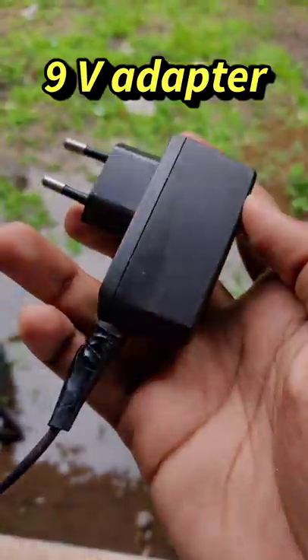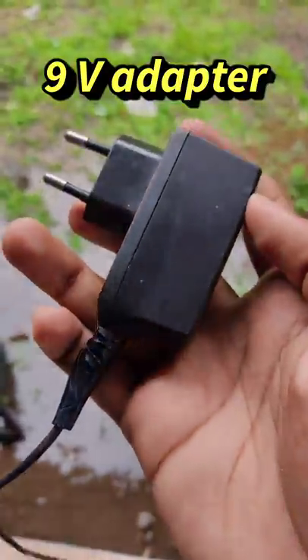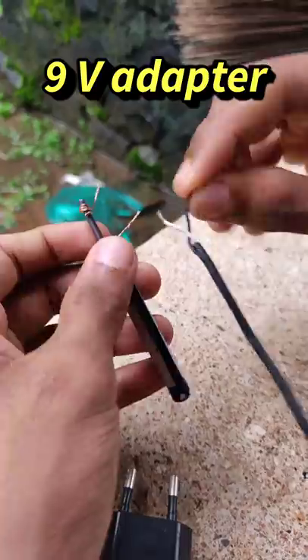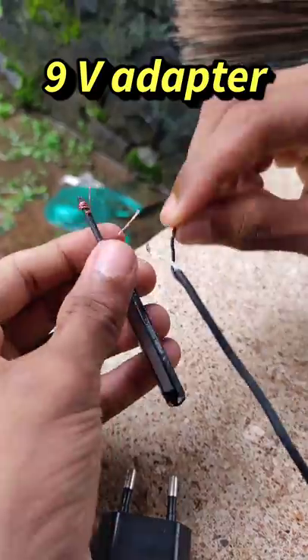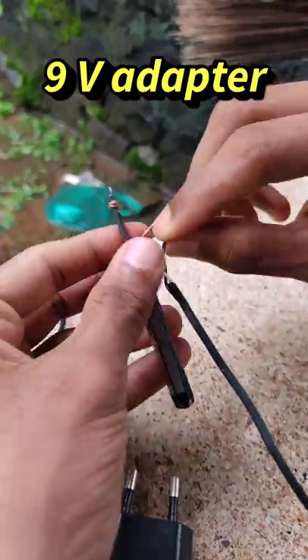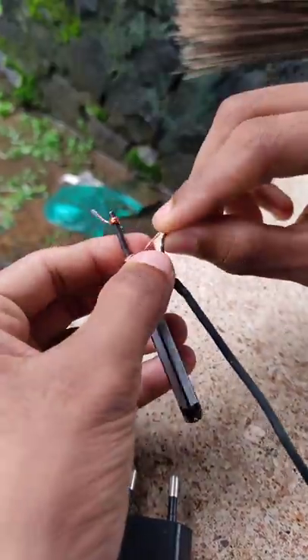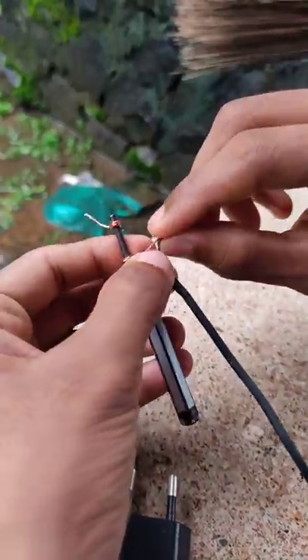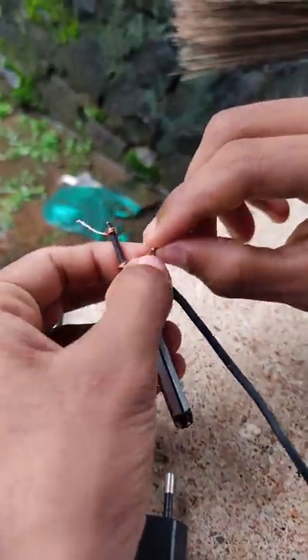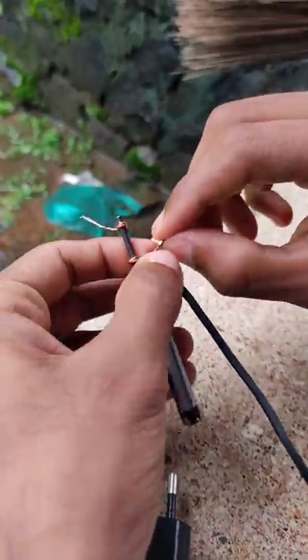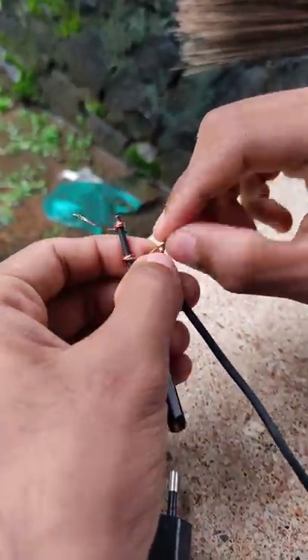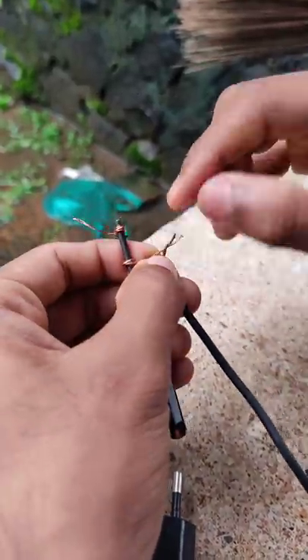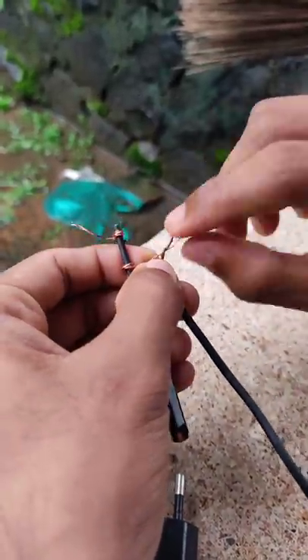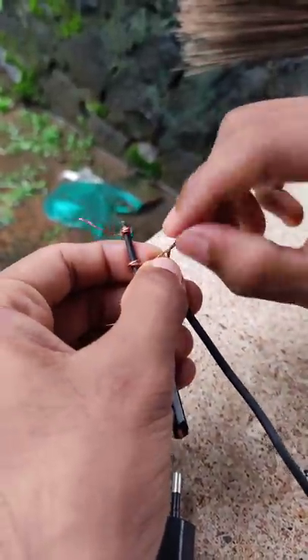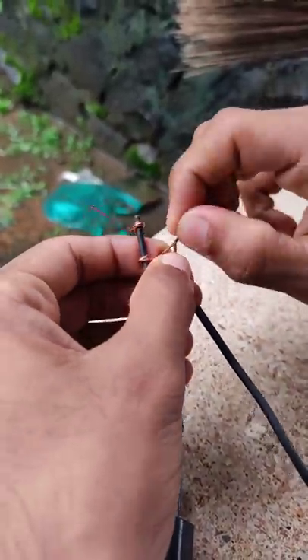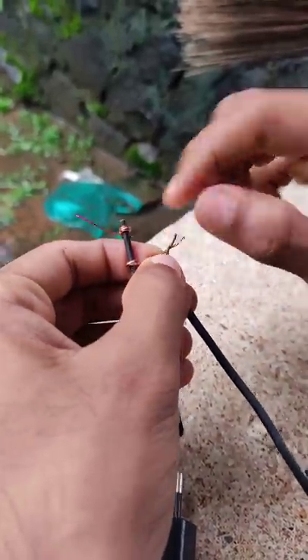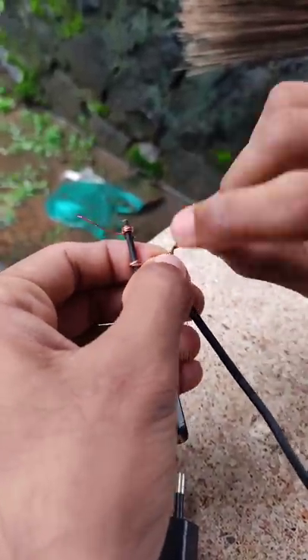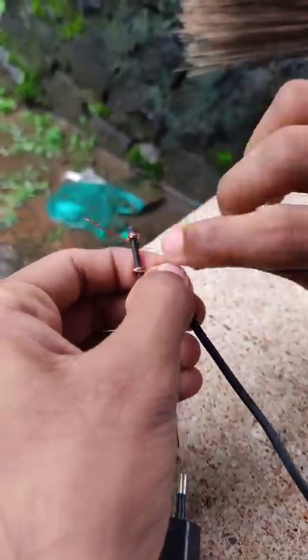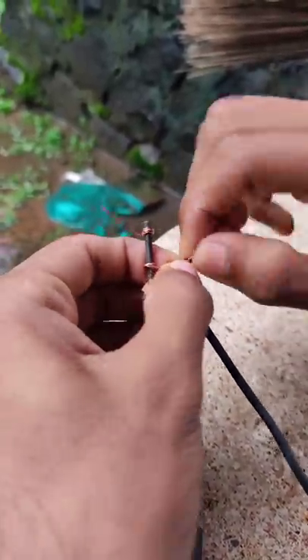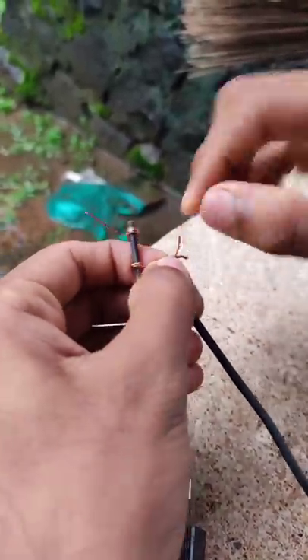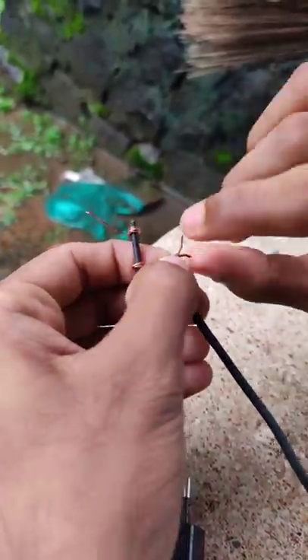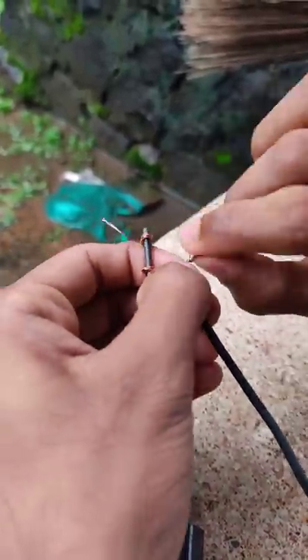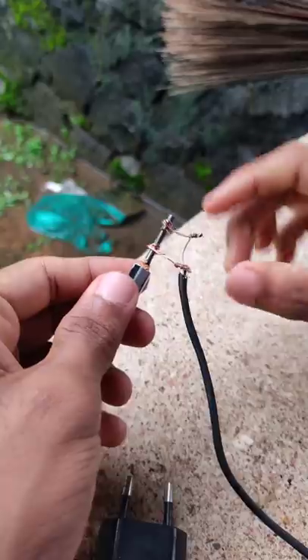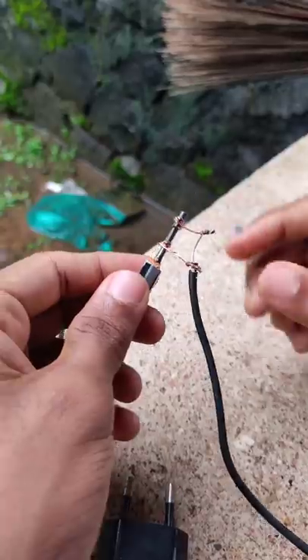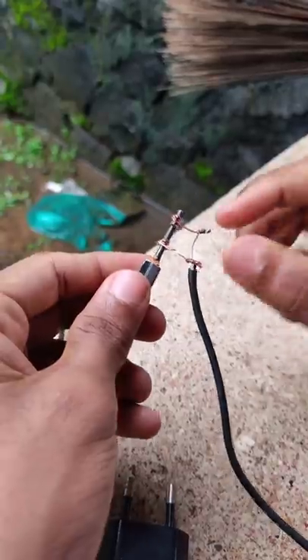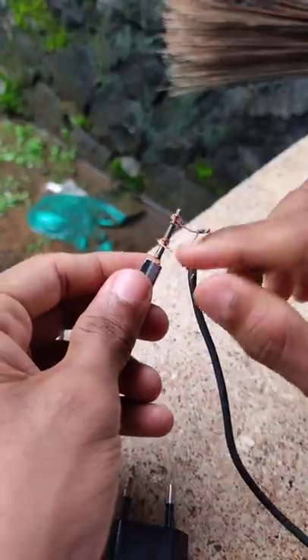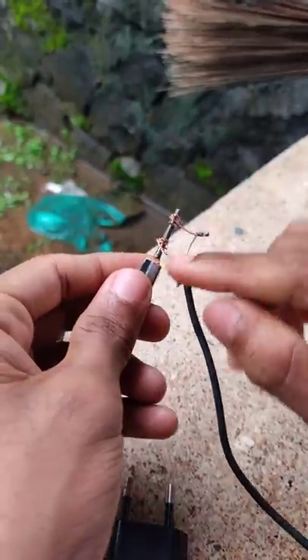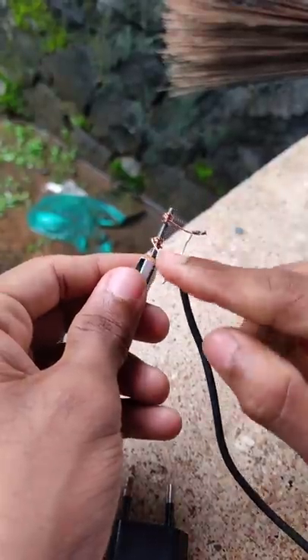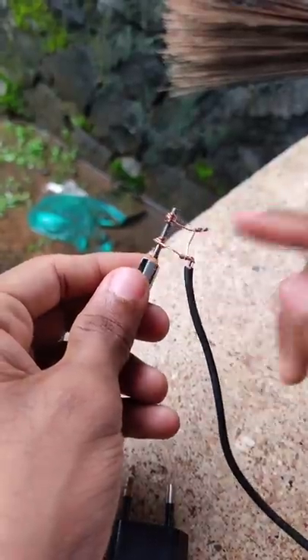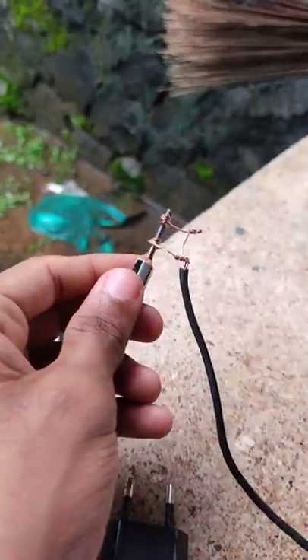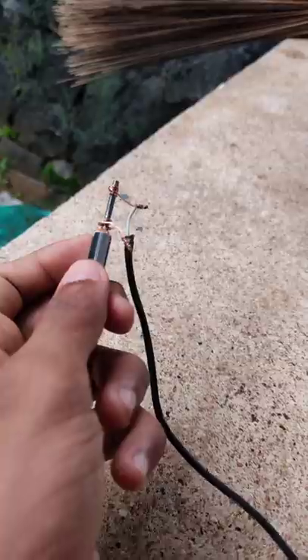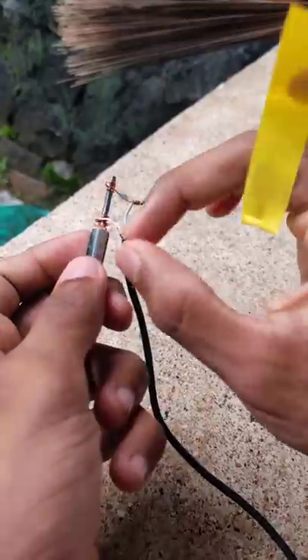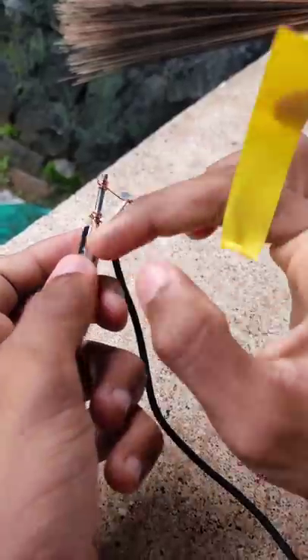We have 9 volts. We have 2 pieces of copper. We have completed the soldering.